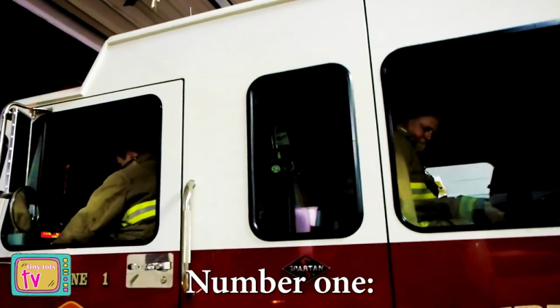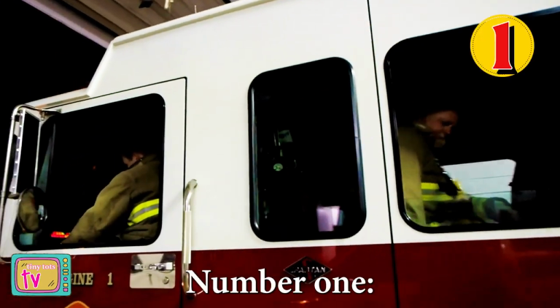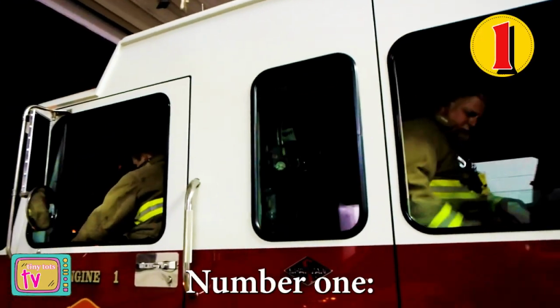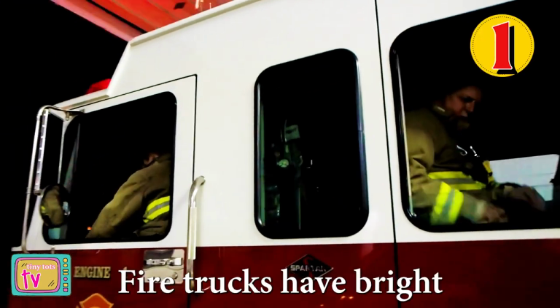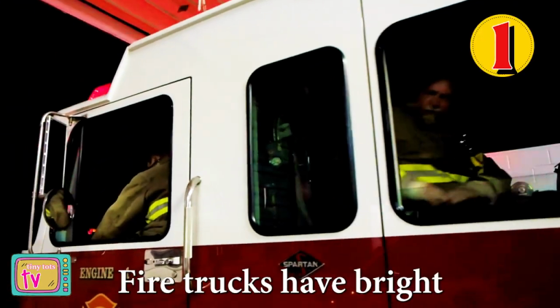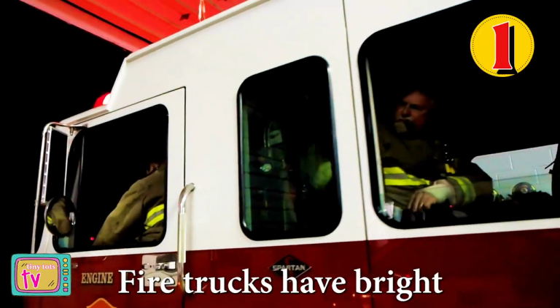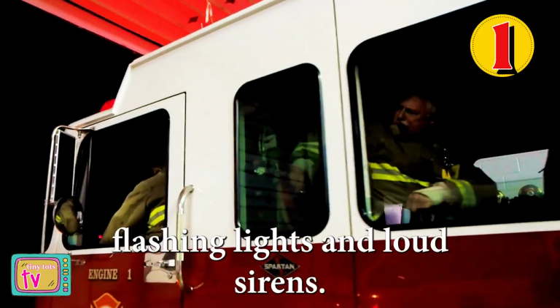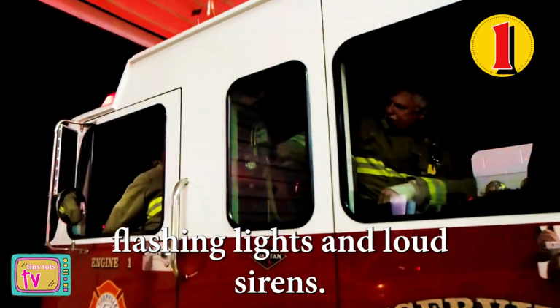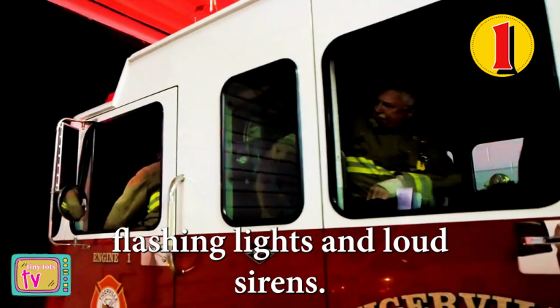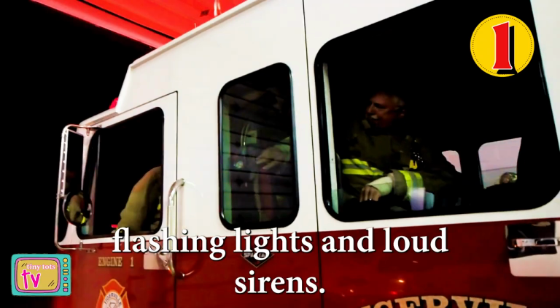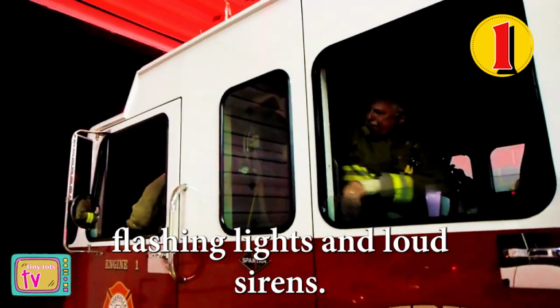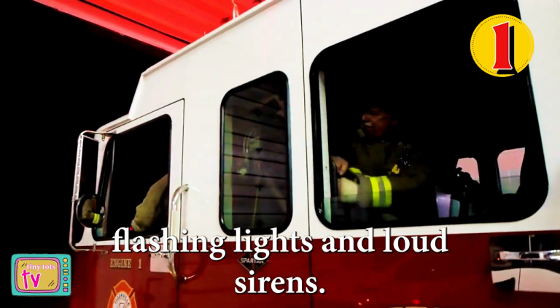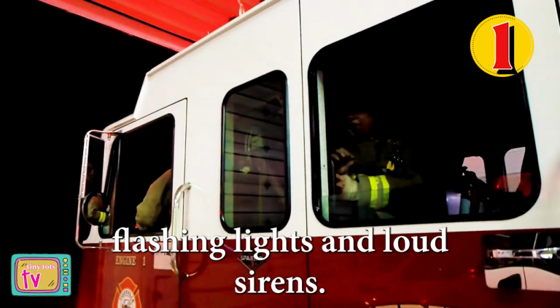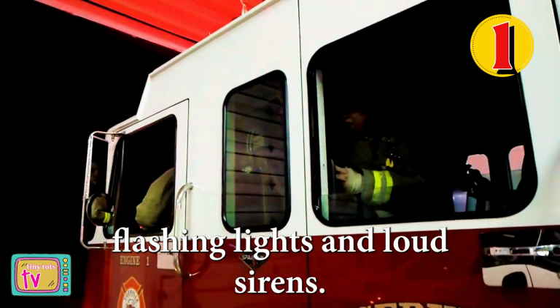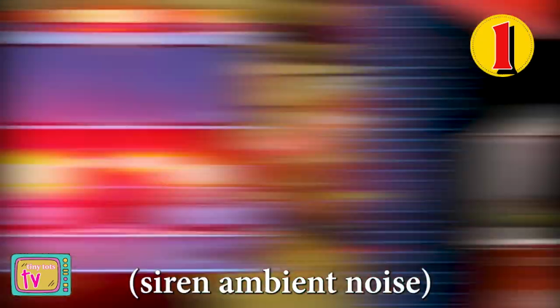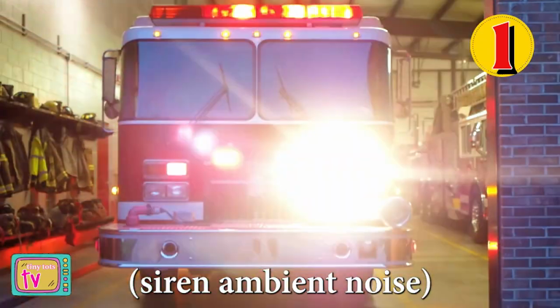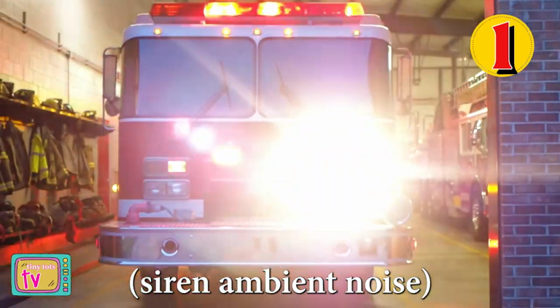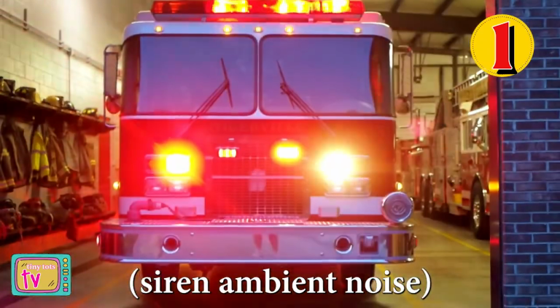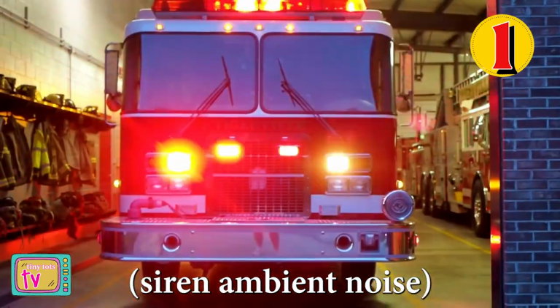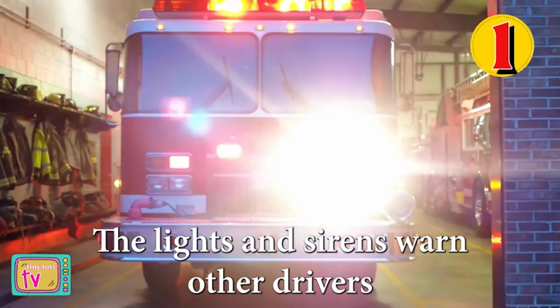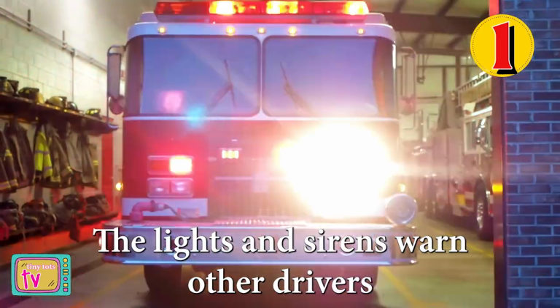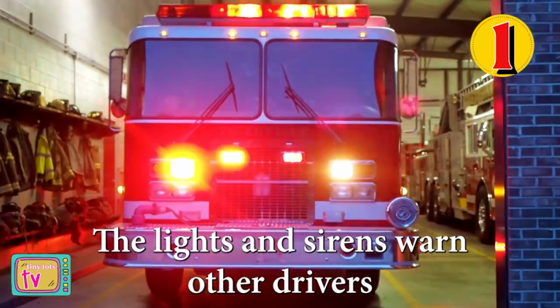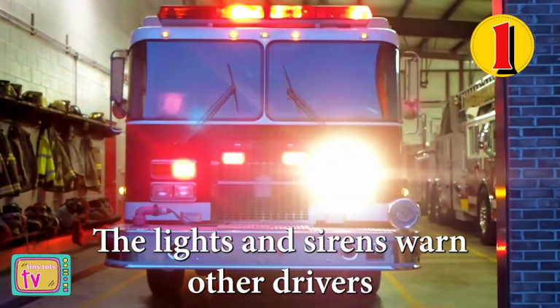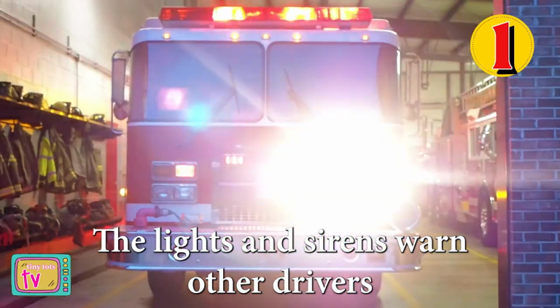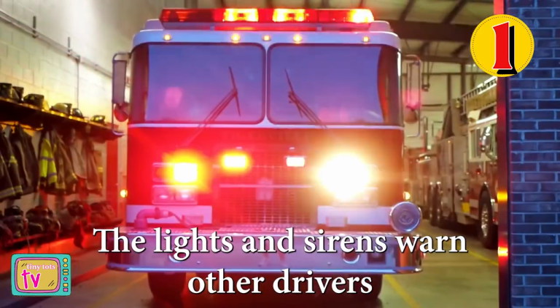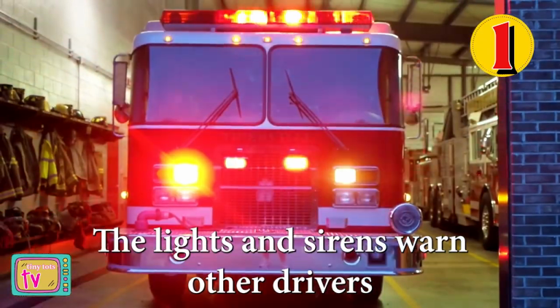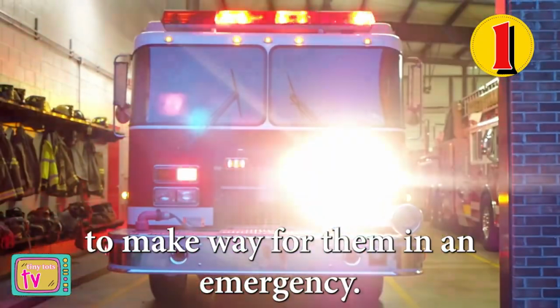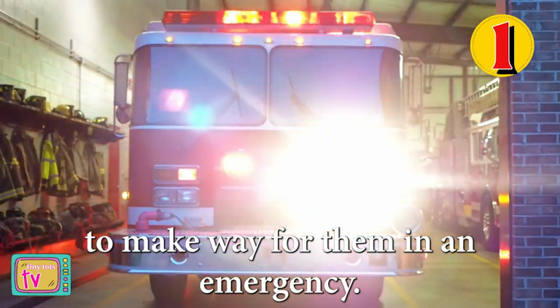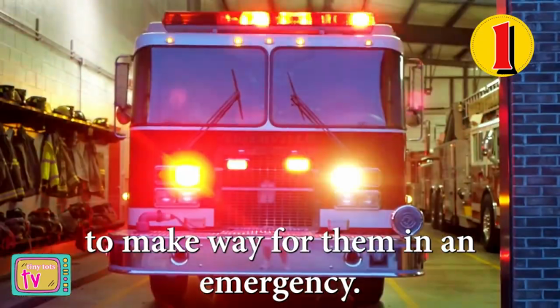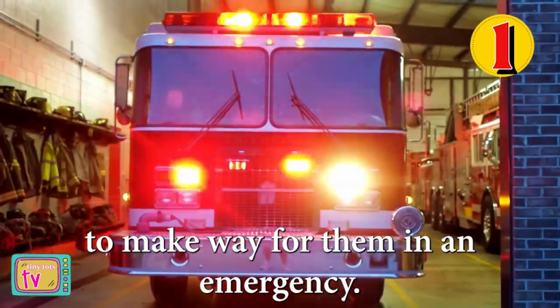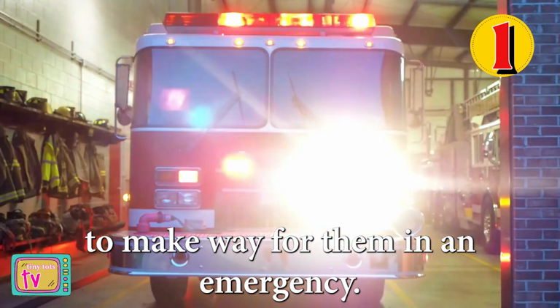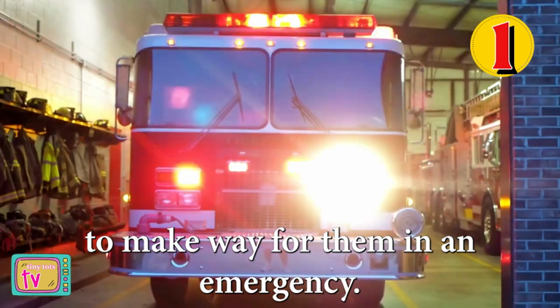Number one, fire trucks have bright flashing lights and loud sirens. The lights and sirens warn other drivers to make way for them in an emergency.